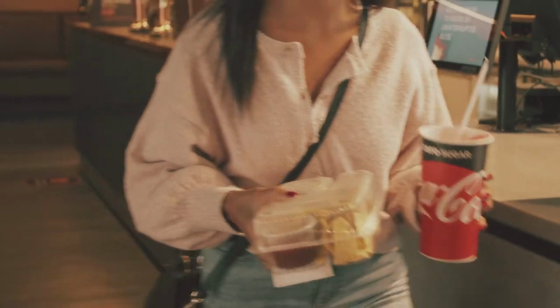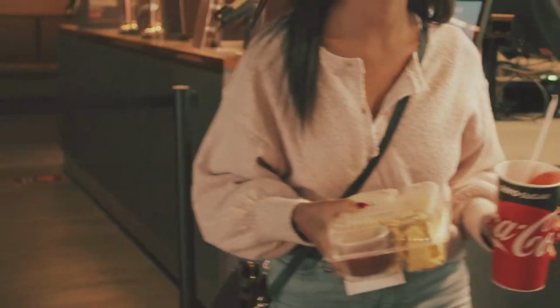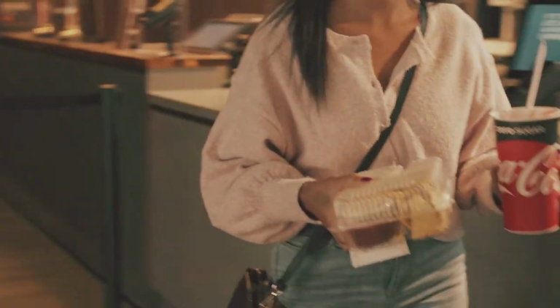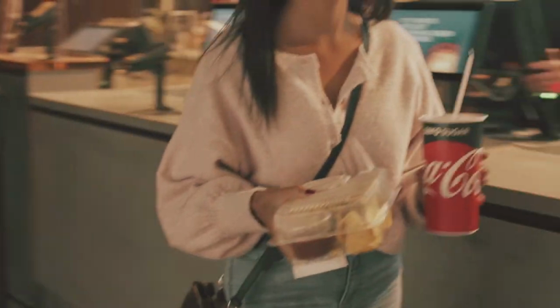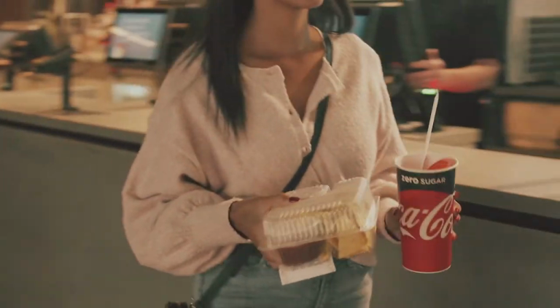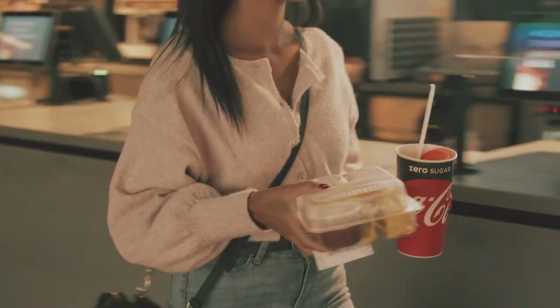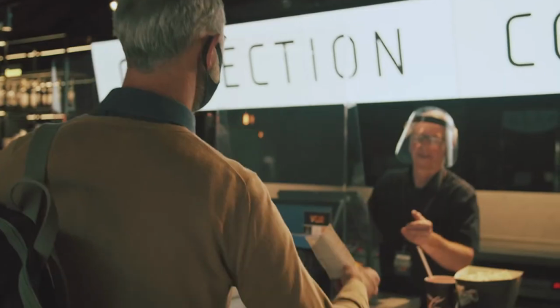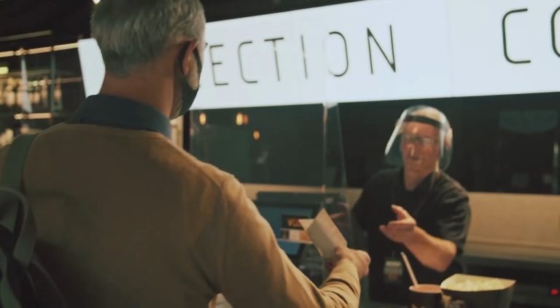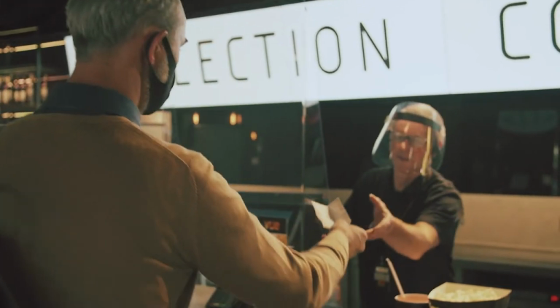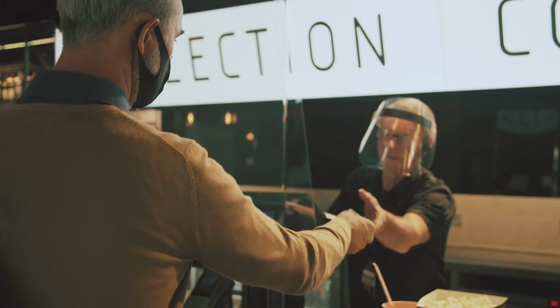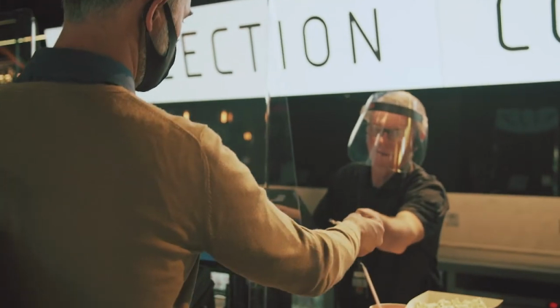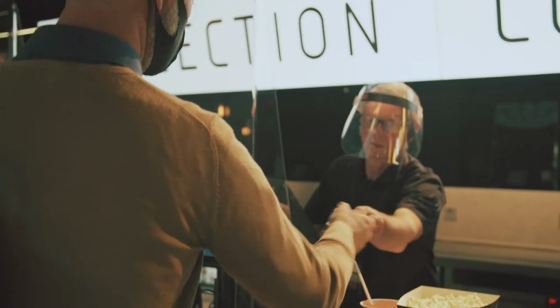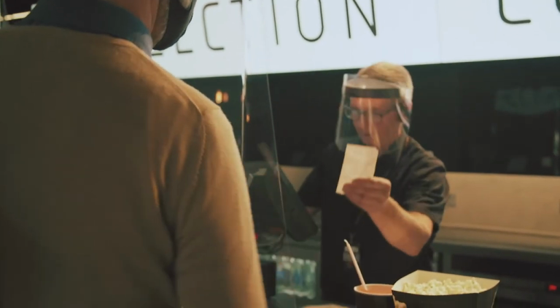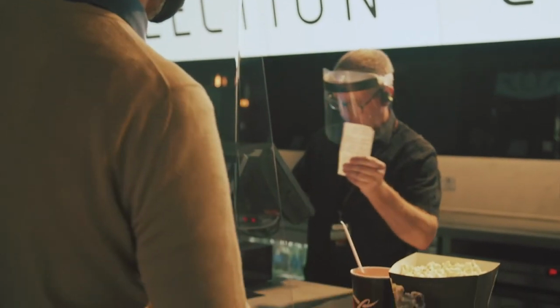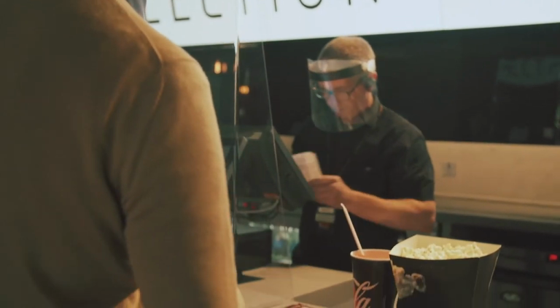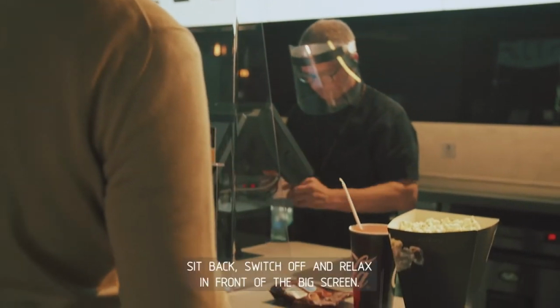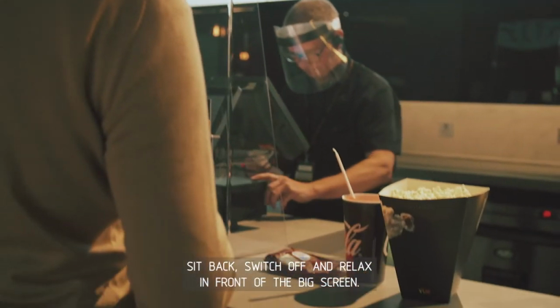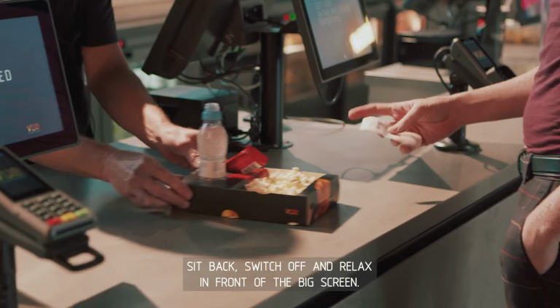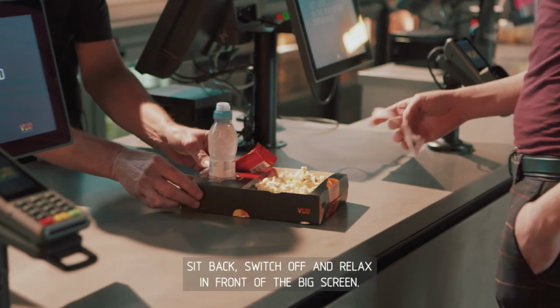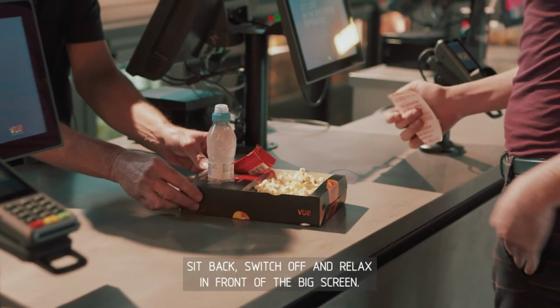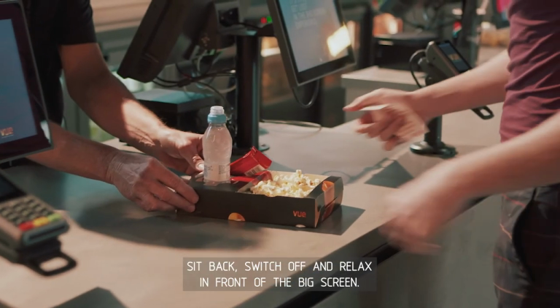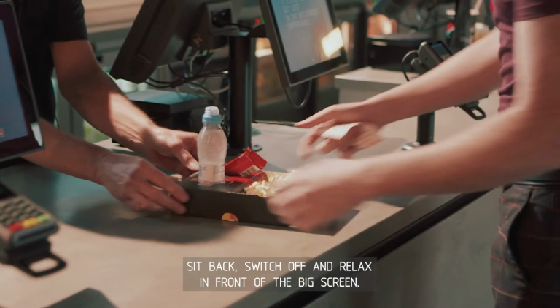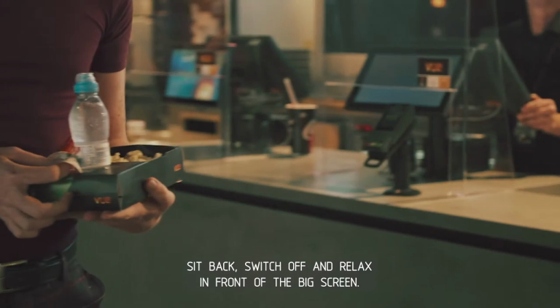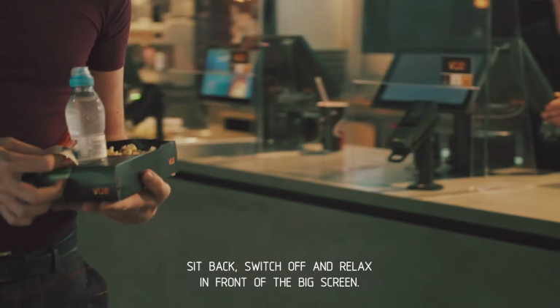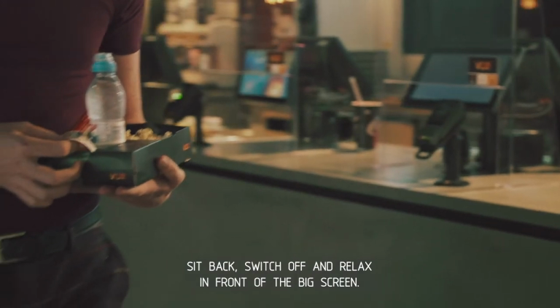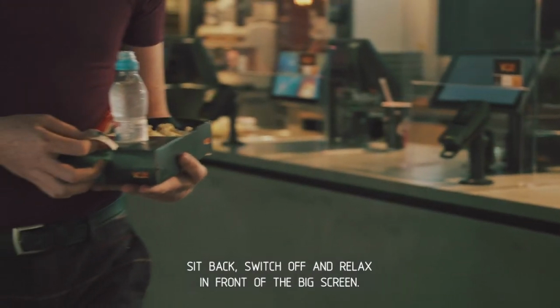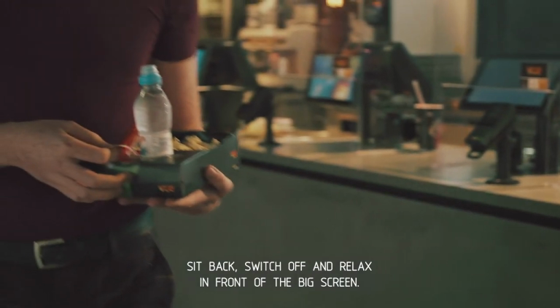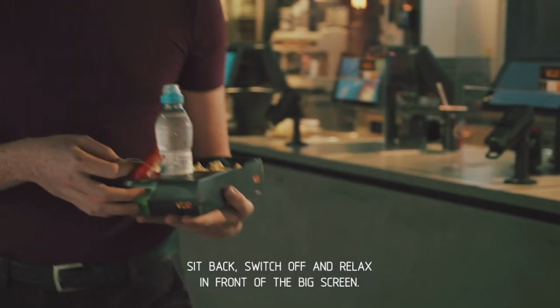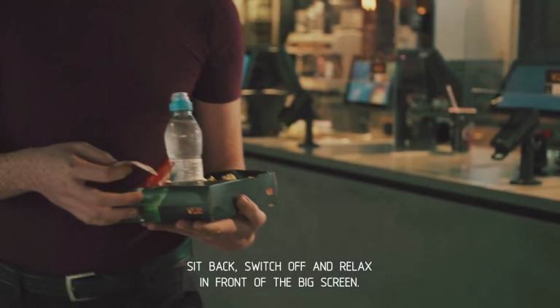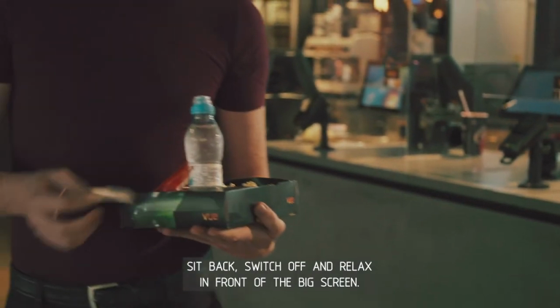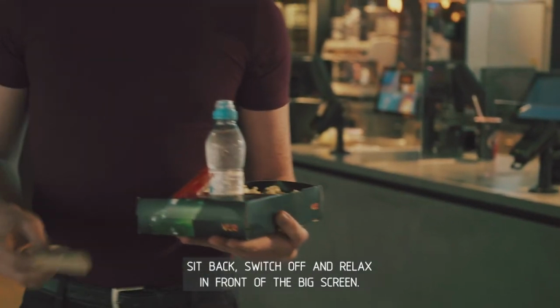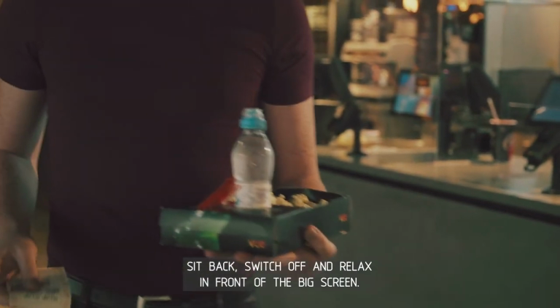And then pick up your order from the collection point, sit back, switch off and relax in front of the big screen.